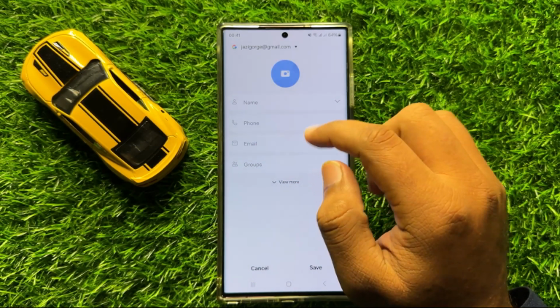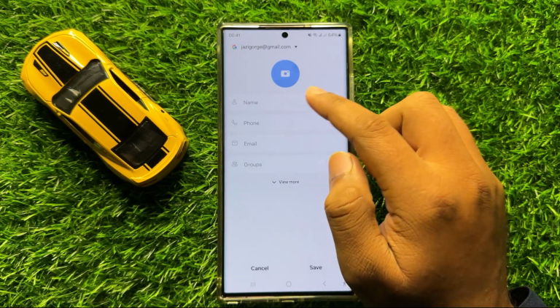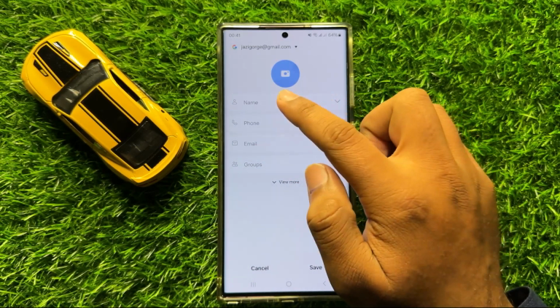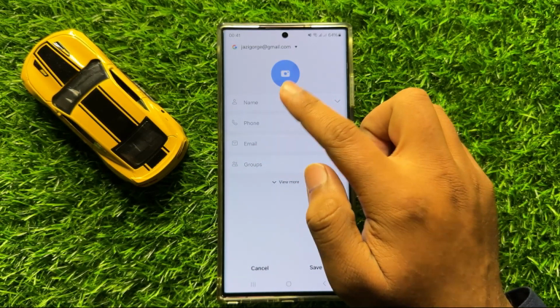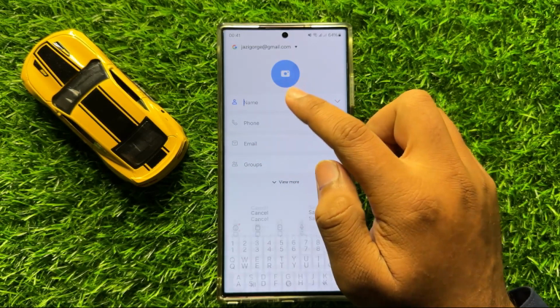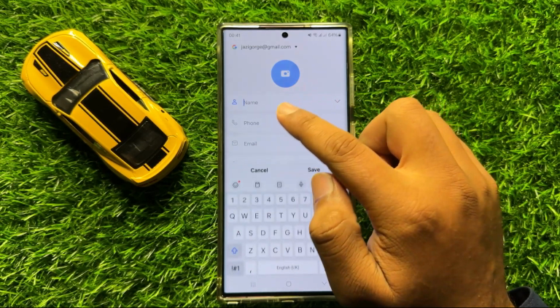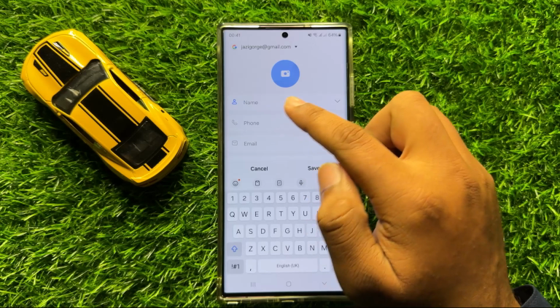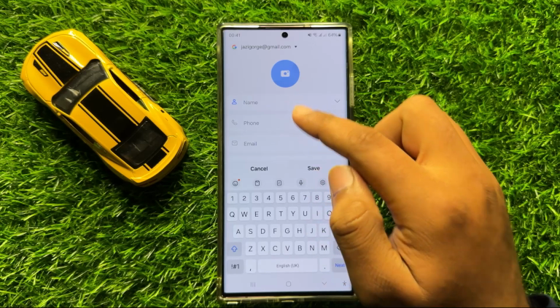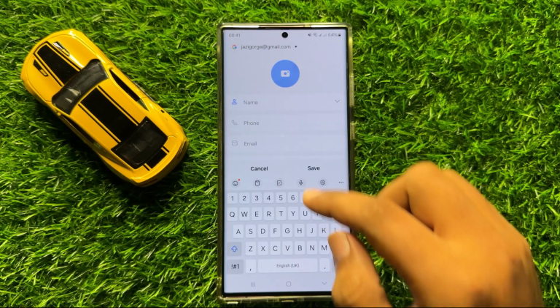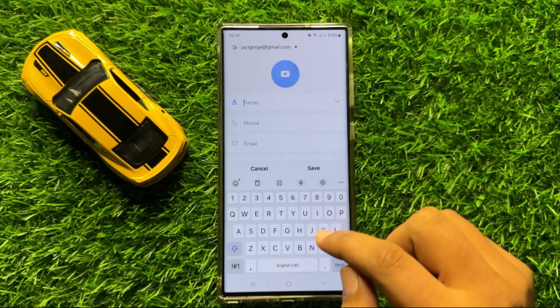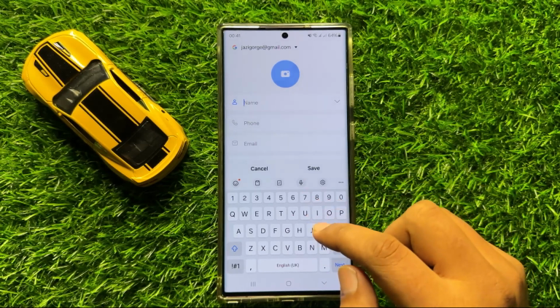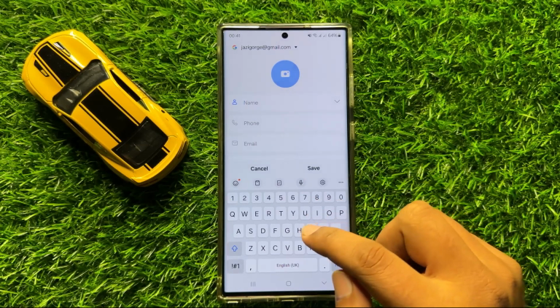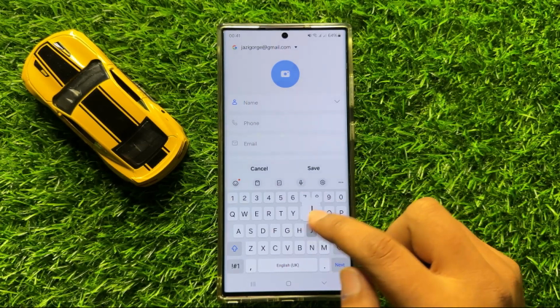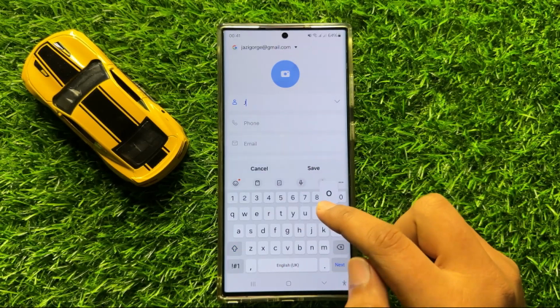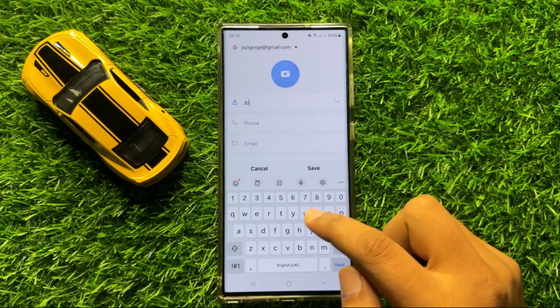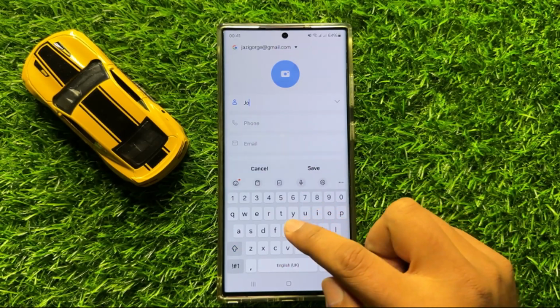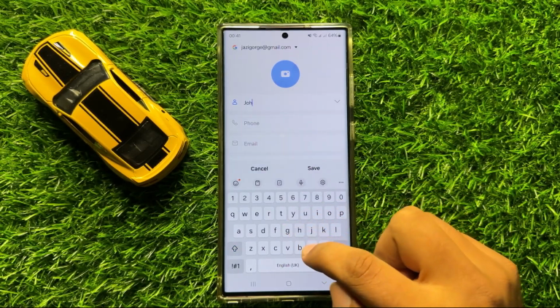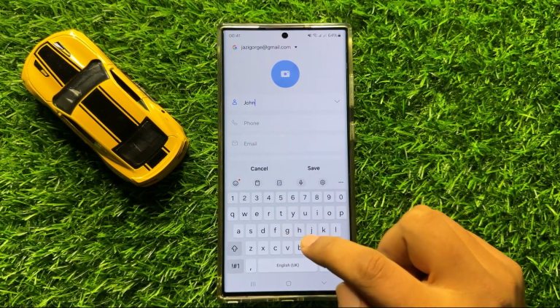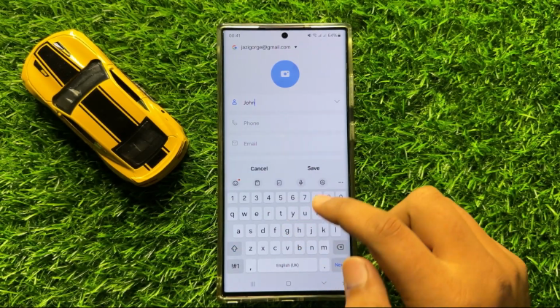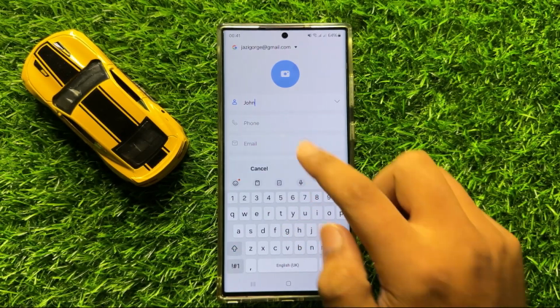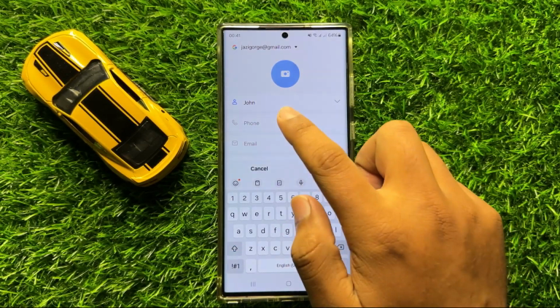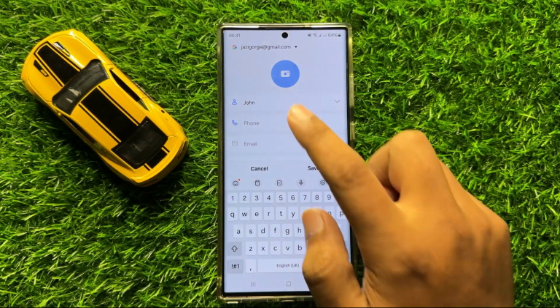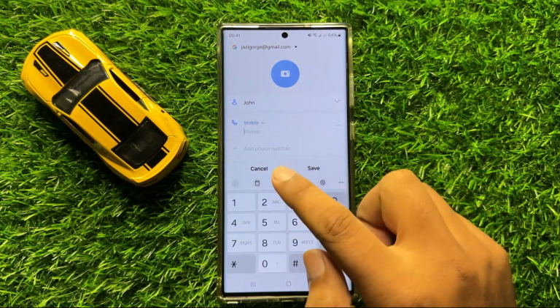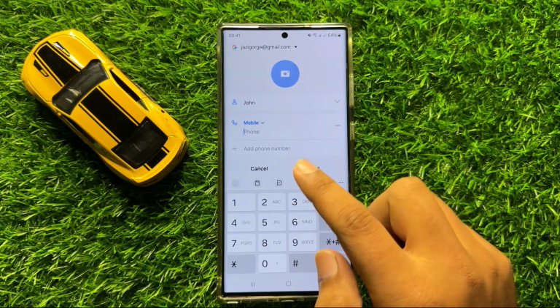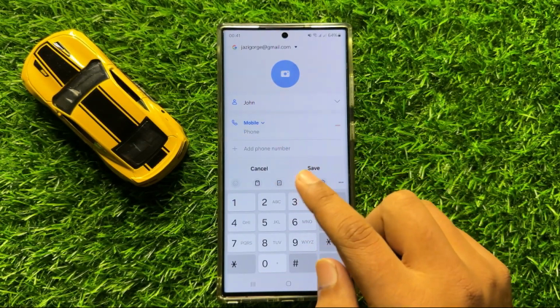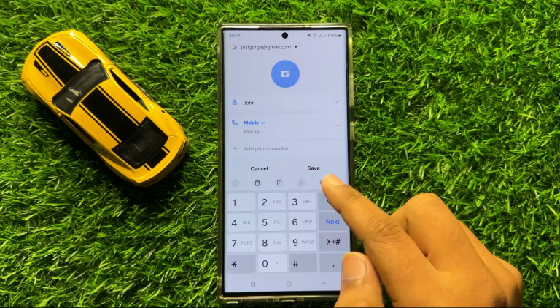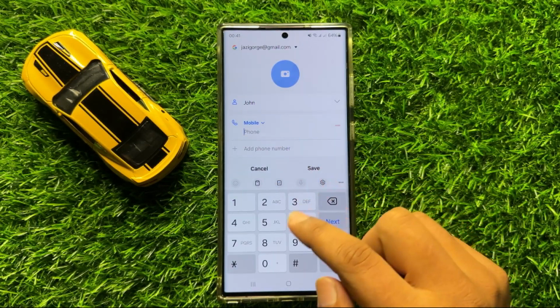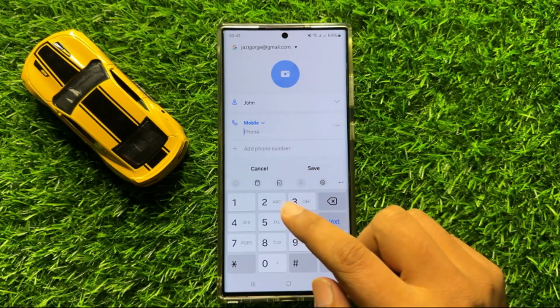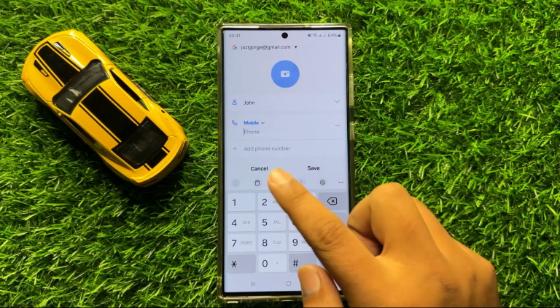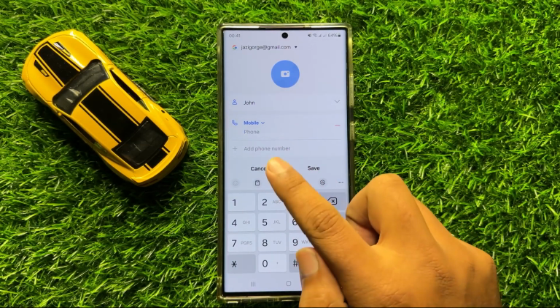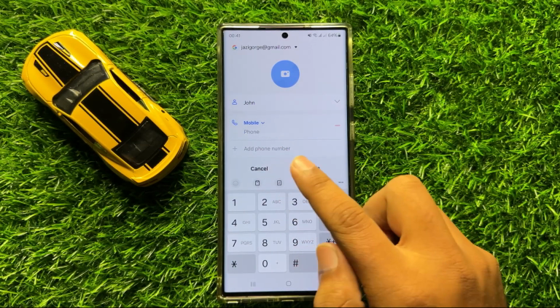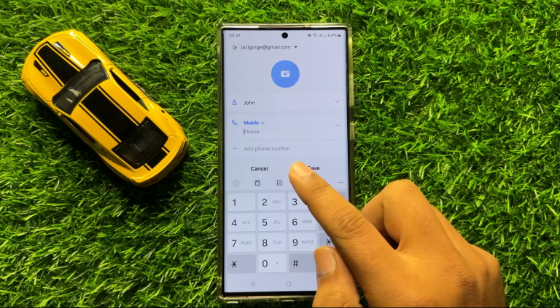Now here, enter the contact name and then enter his contact number.